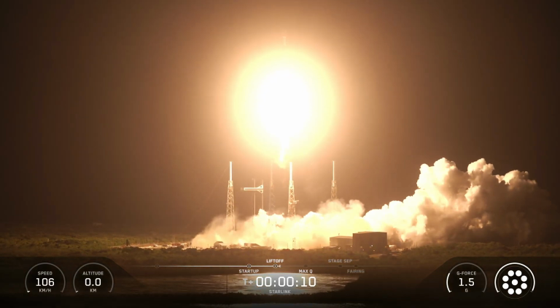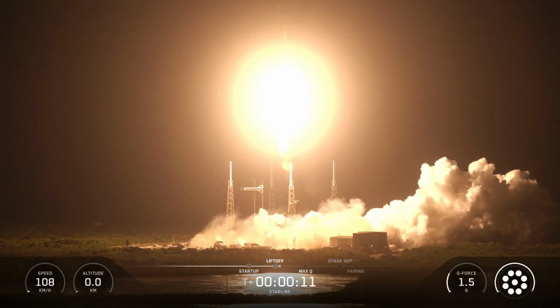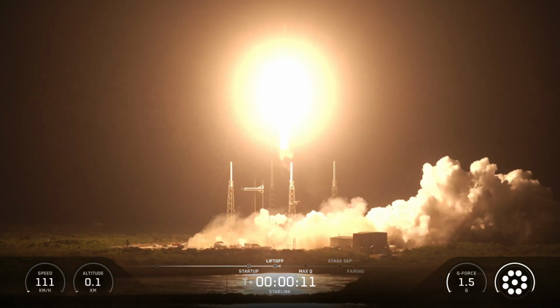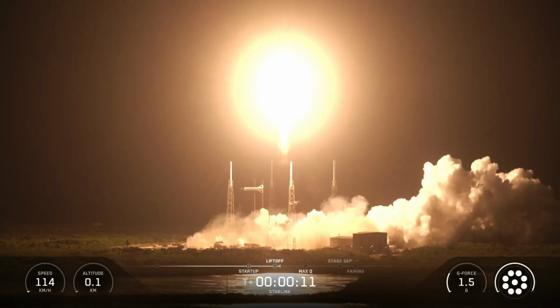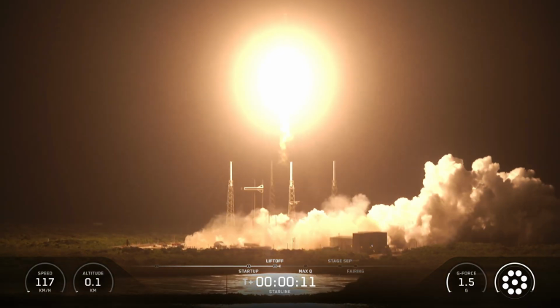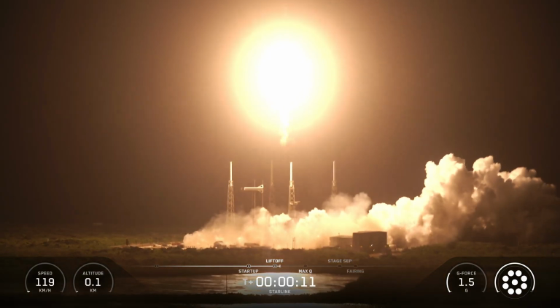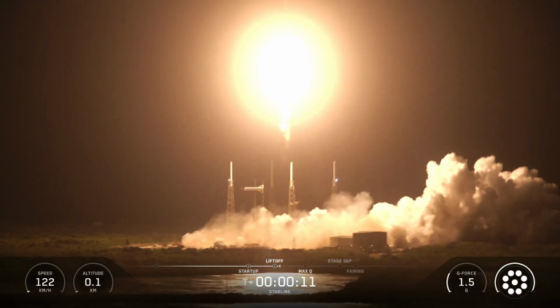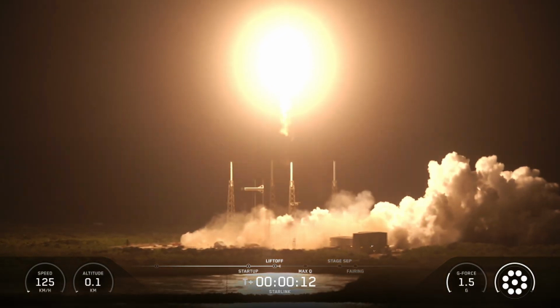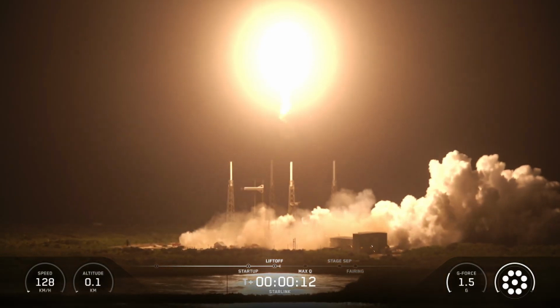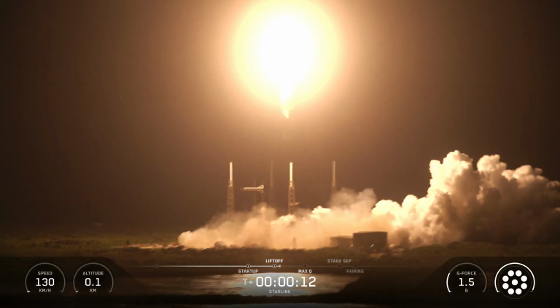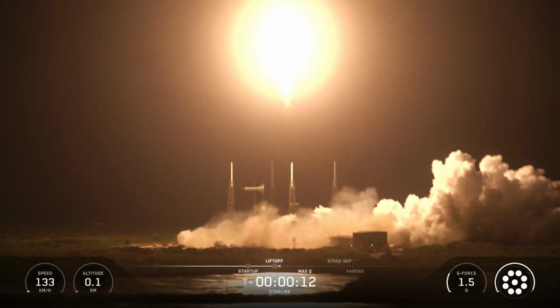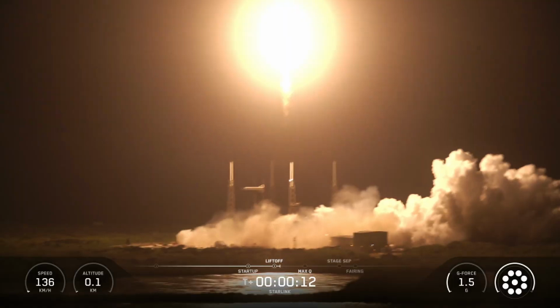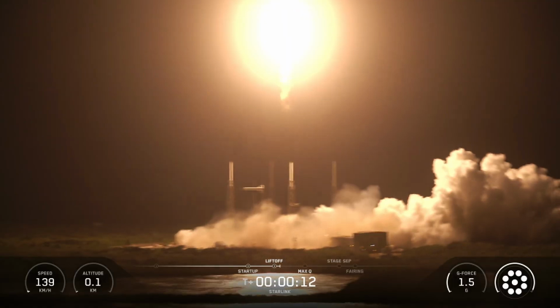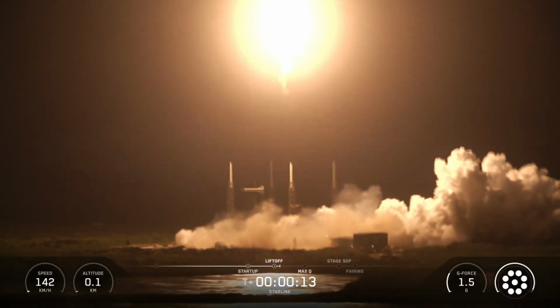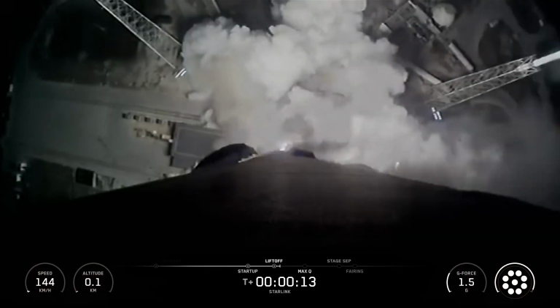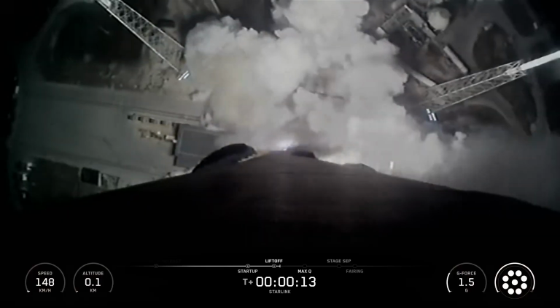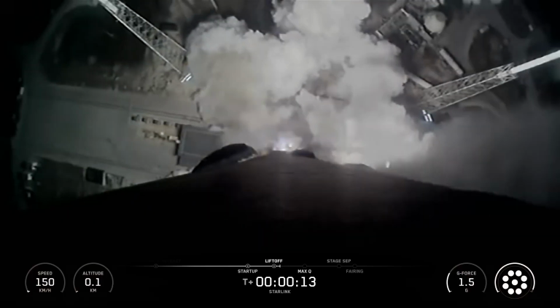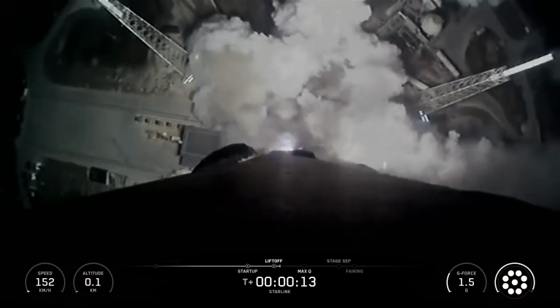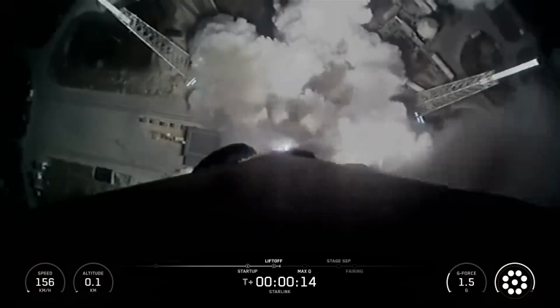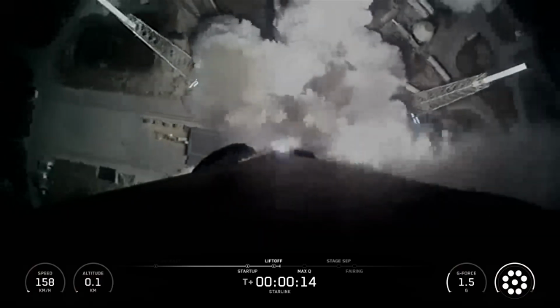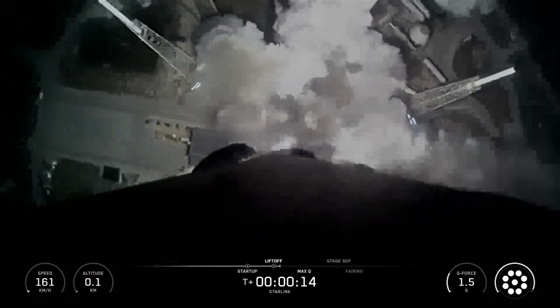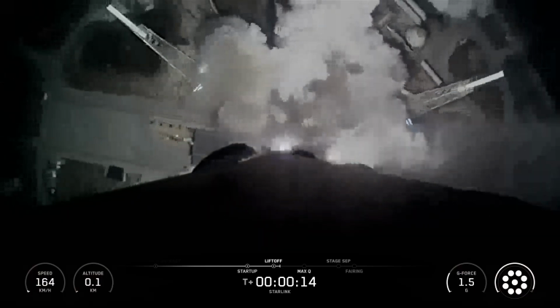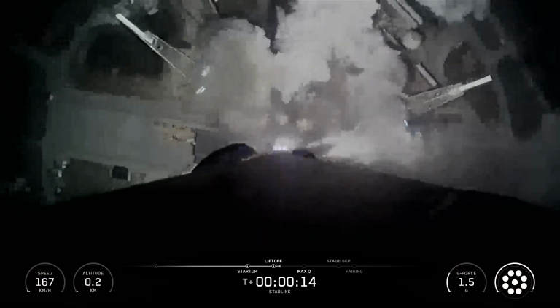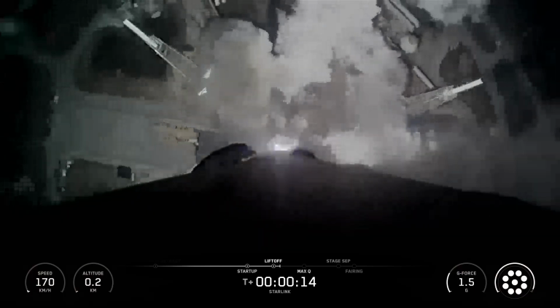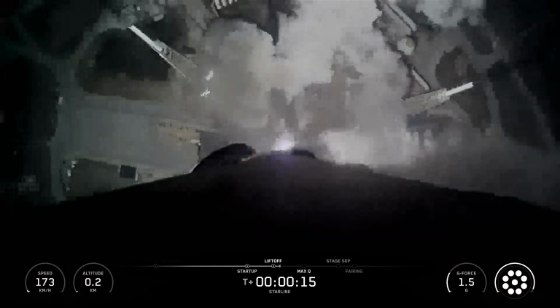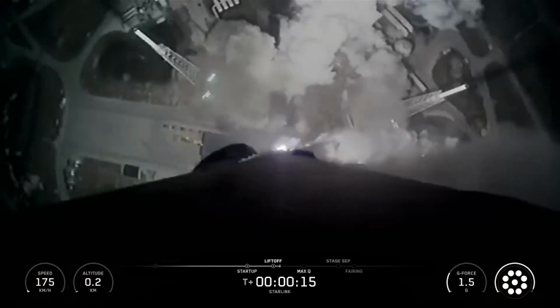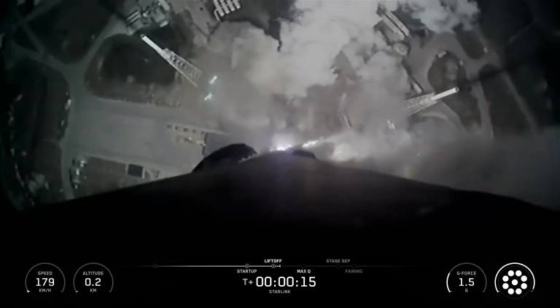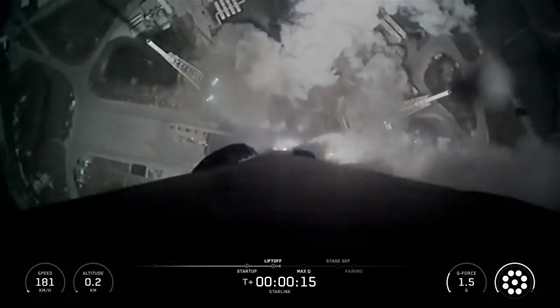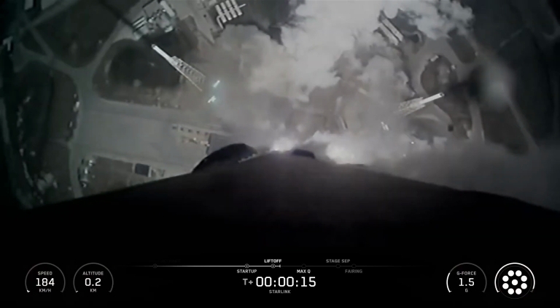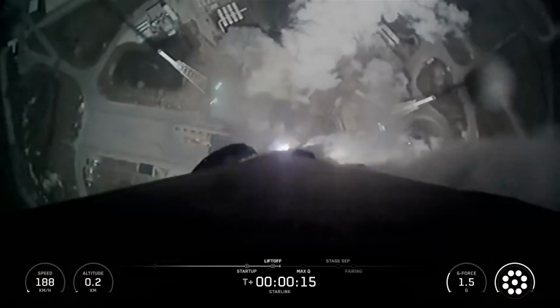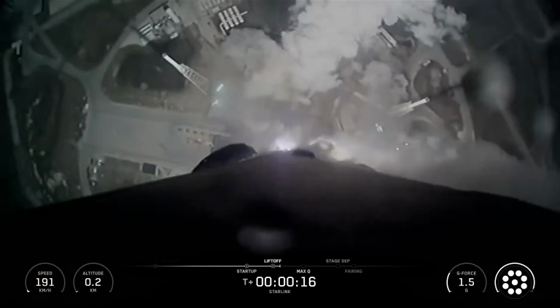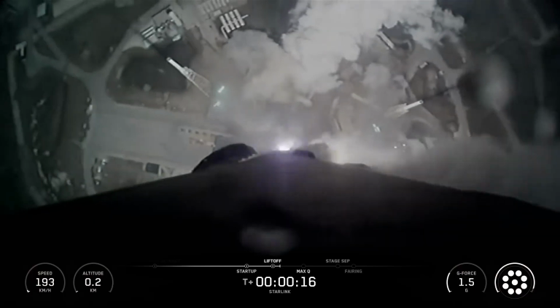Vehicle is pitching downrange, and the chamber pressures are nominal.